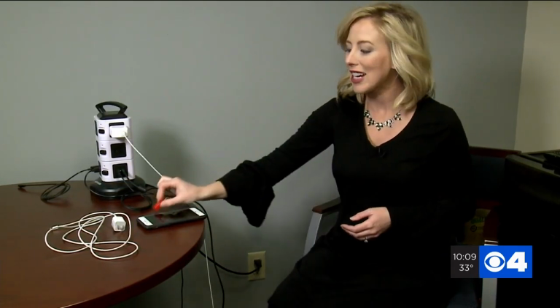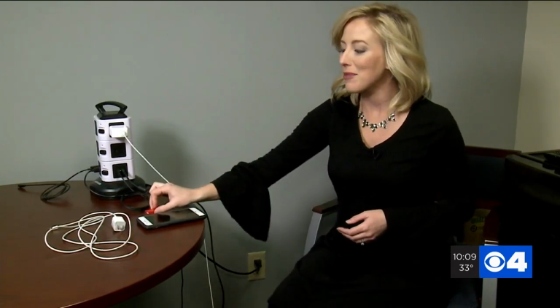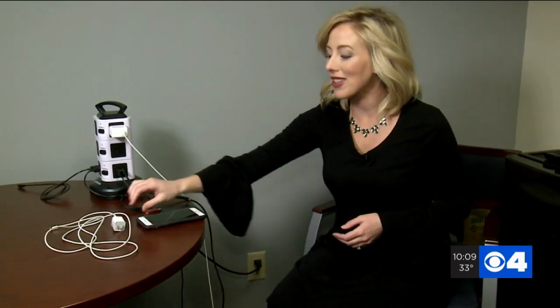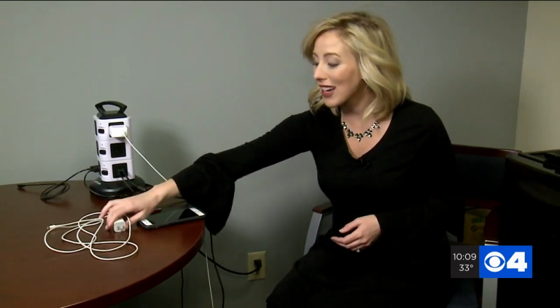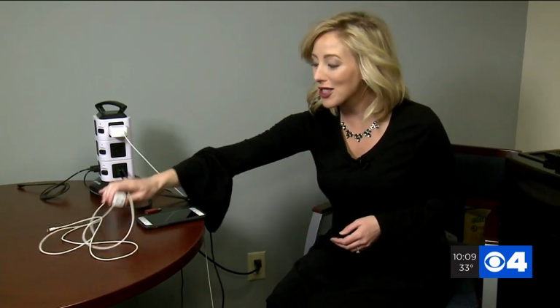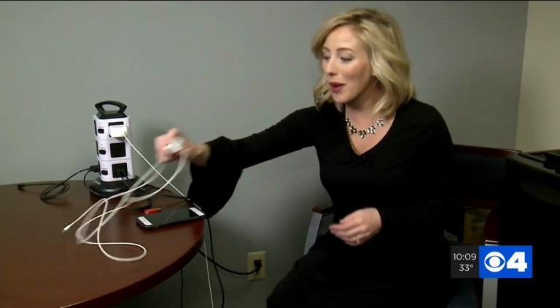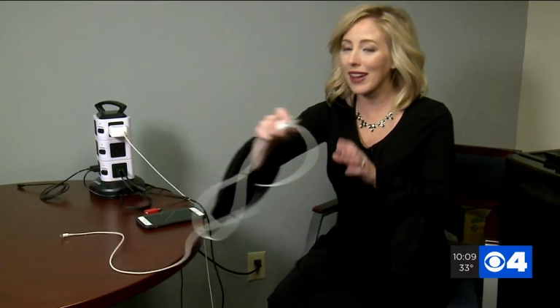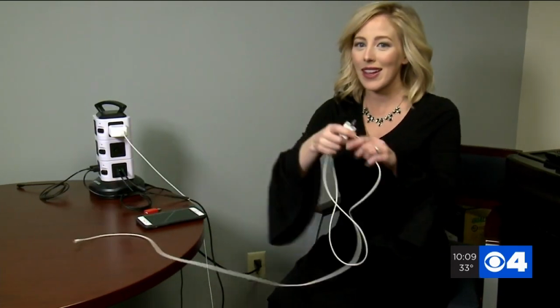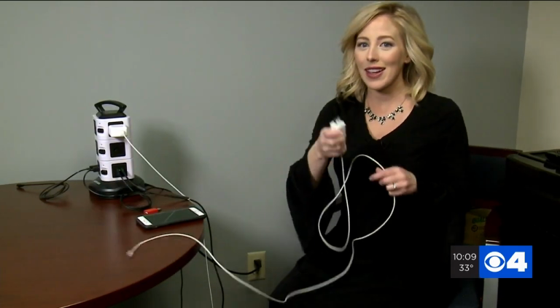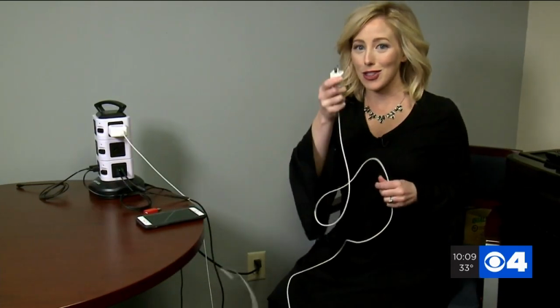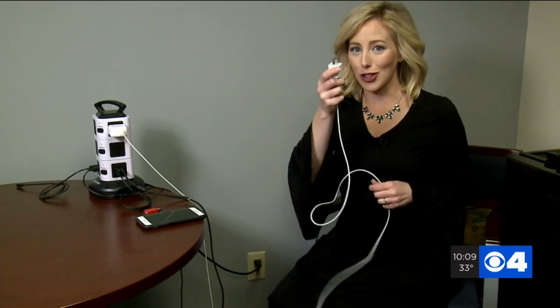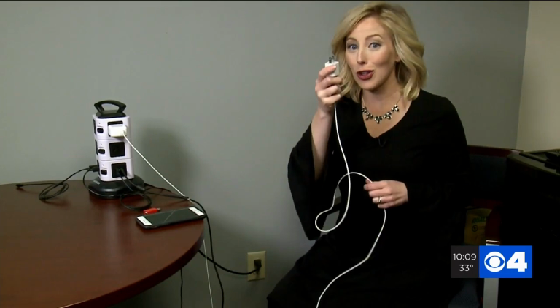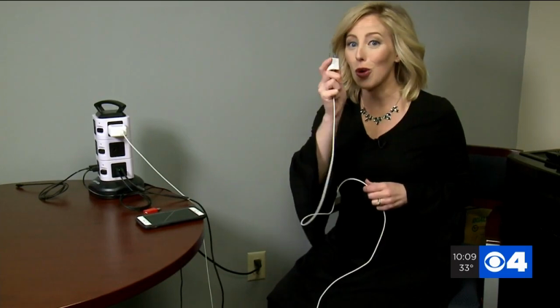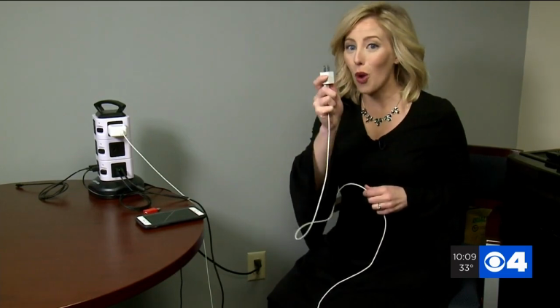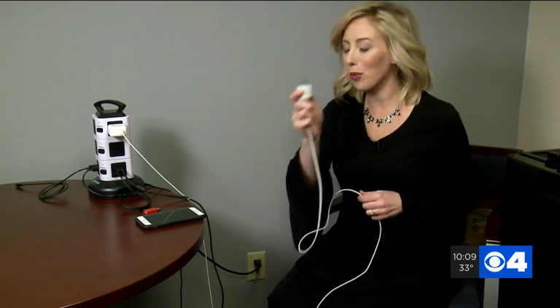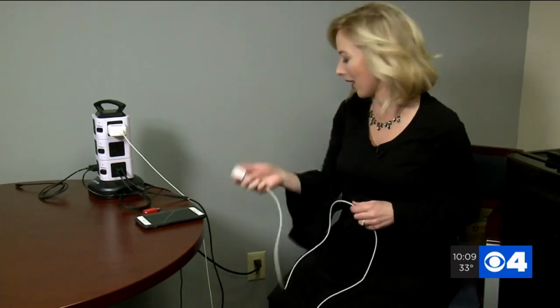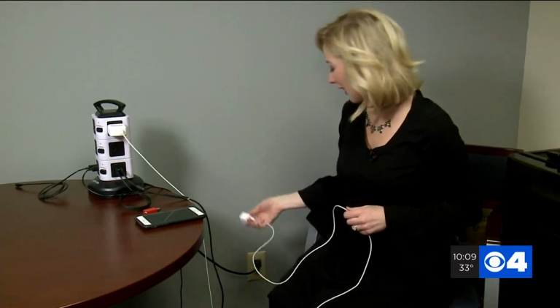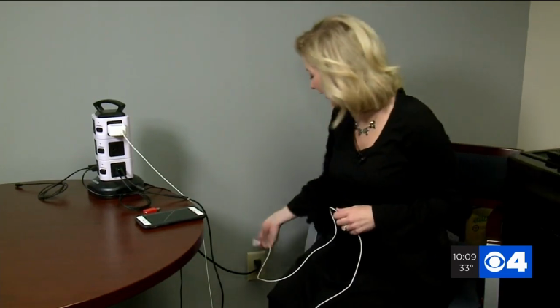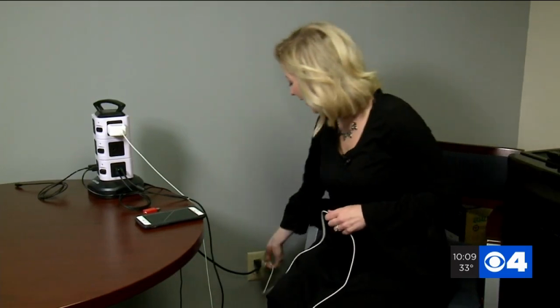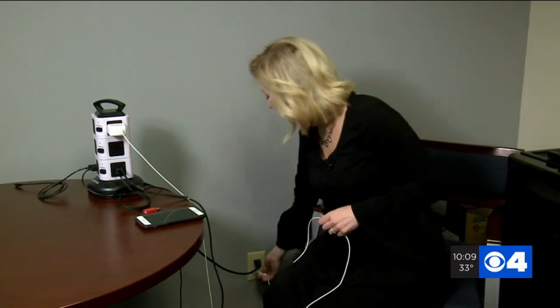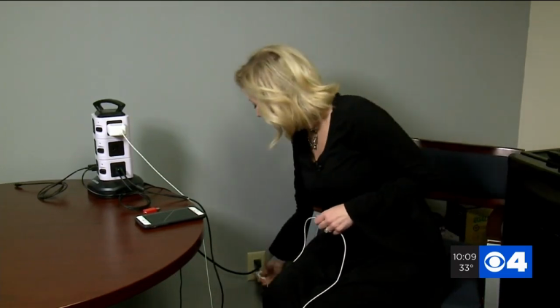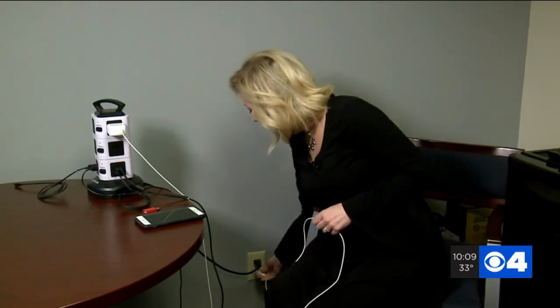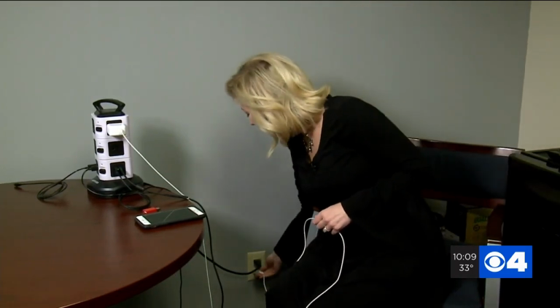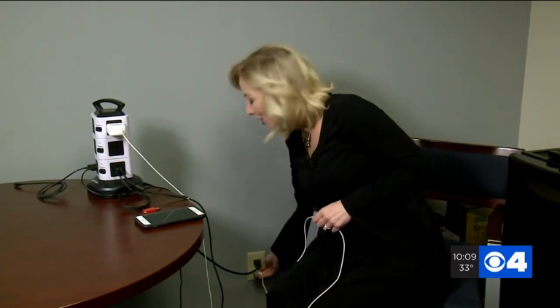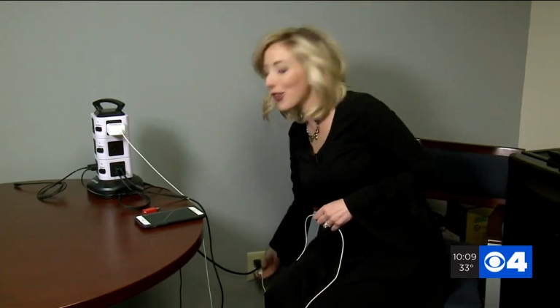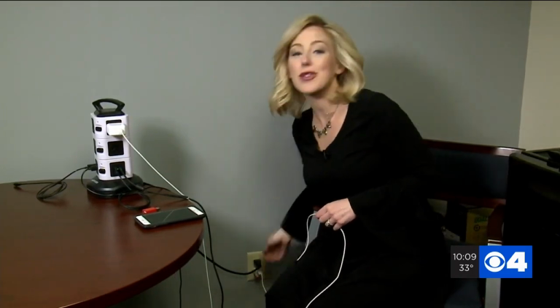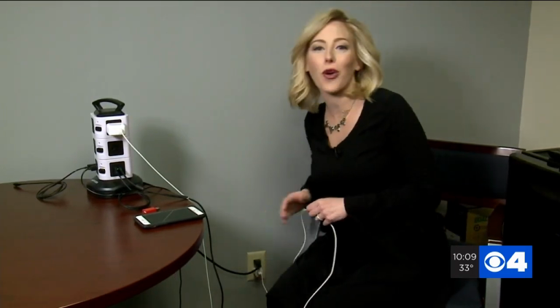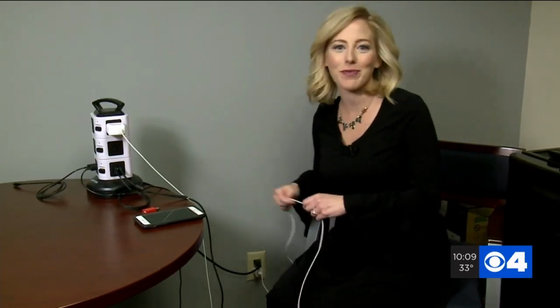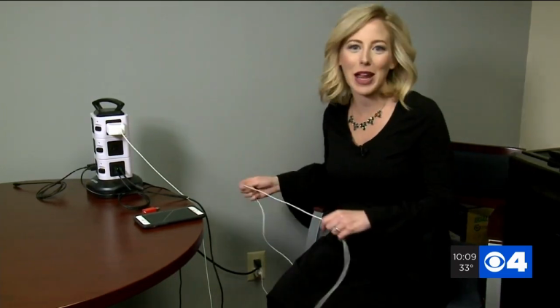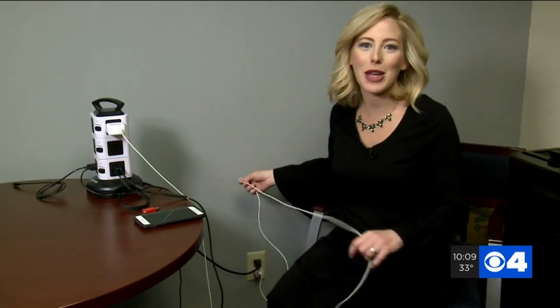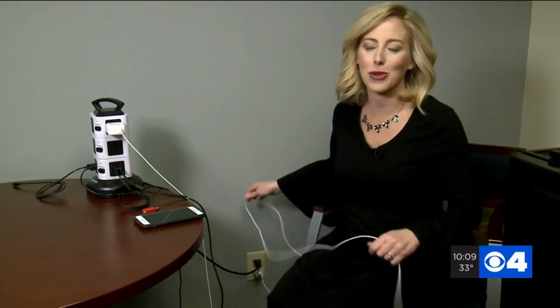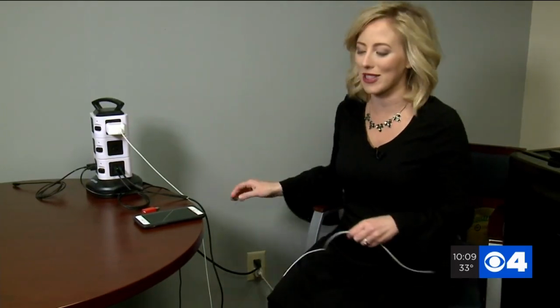But the safest way is just a good old wall plug-in like this. For News 4, I'm Paige Holsey.